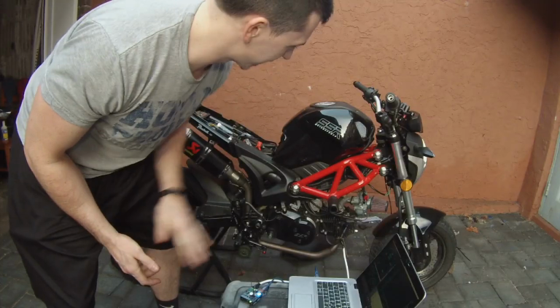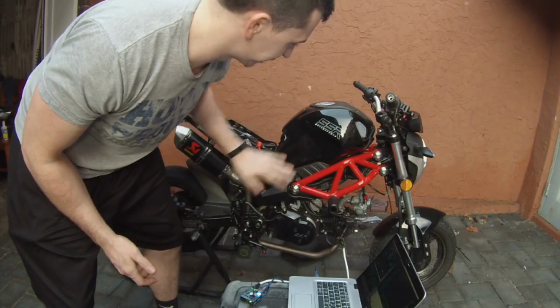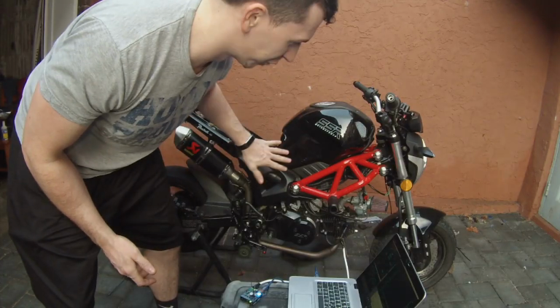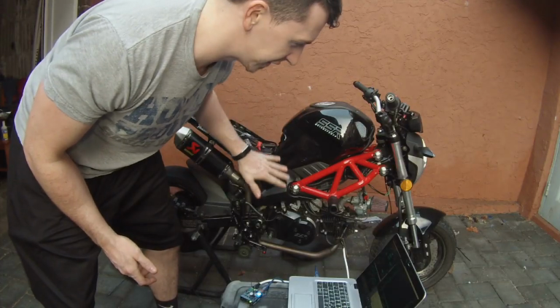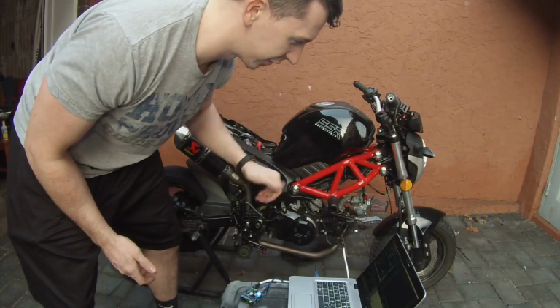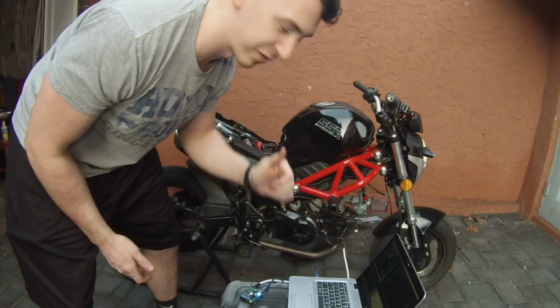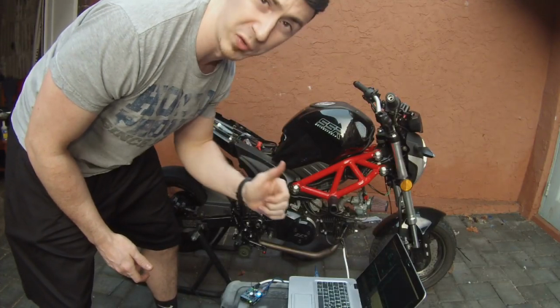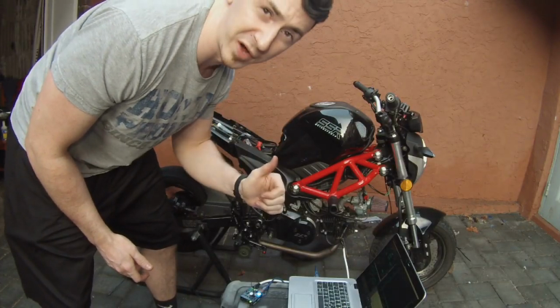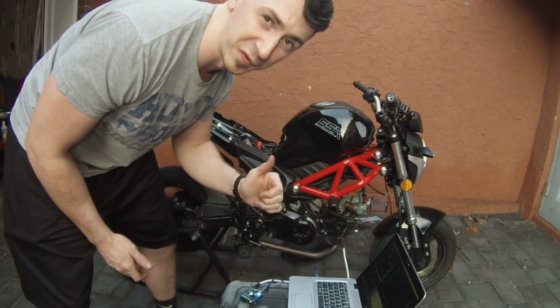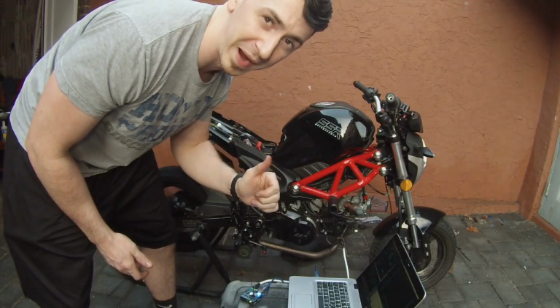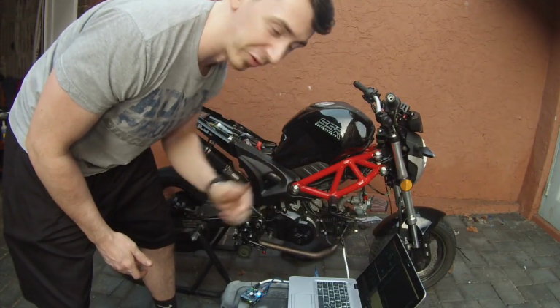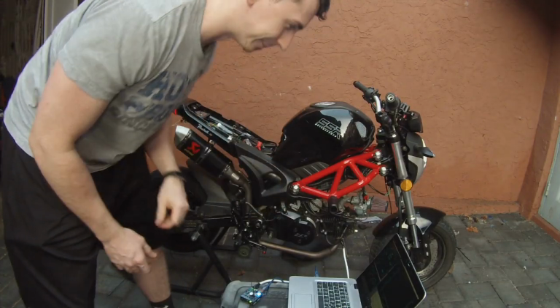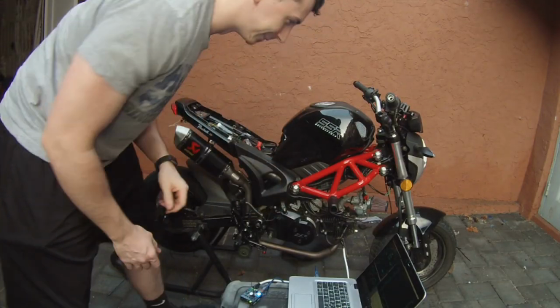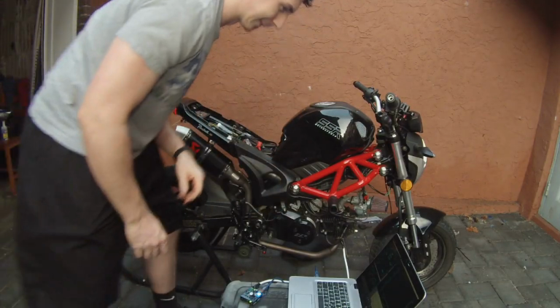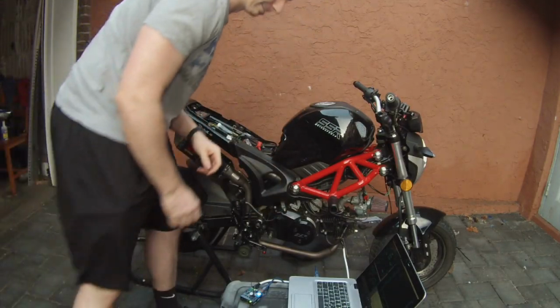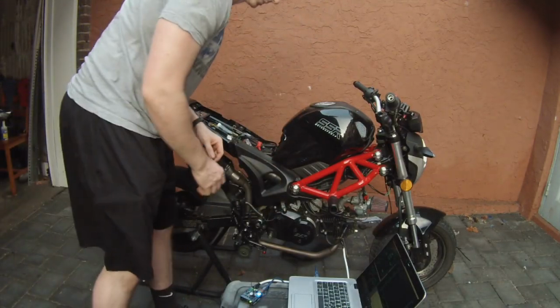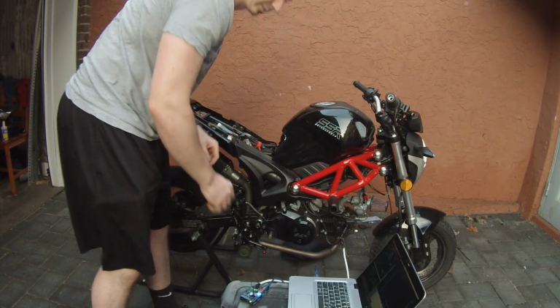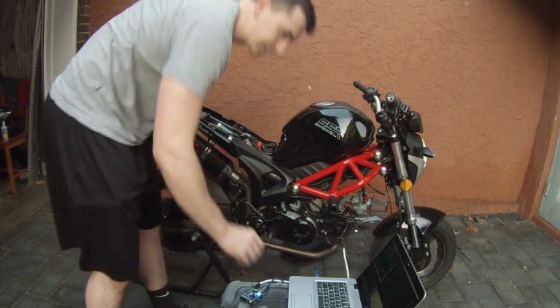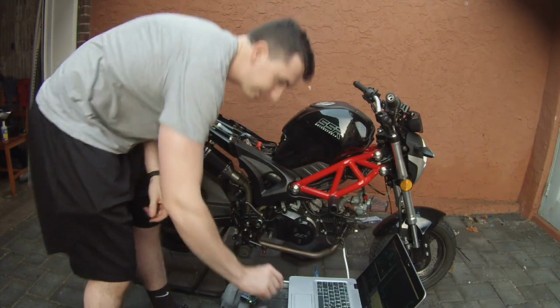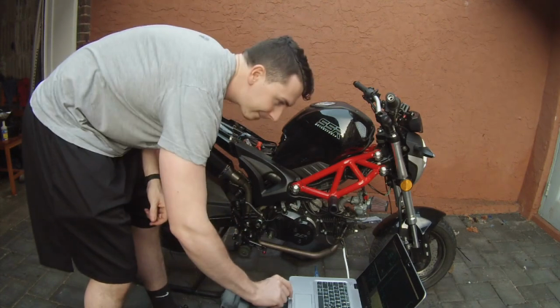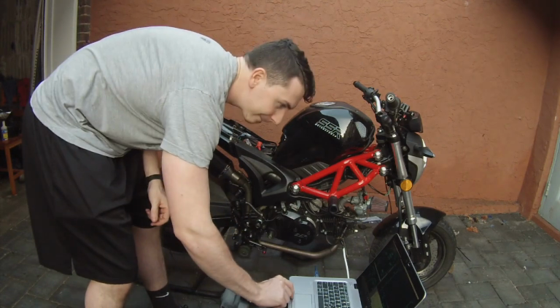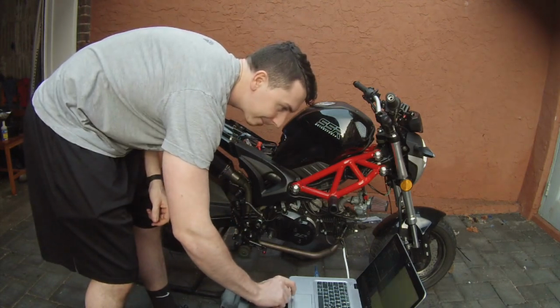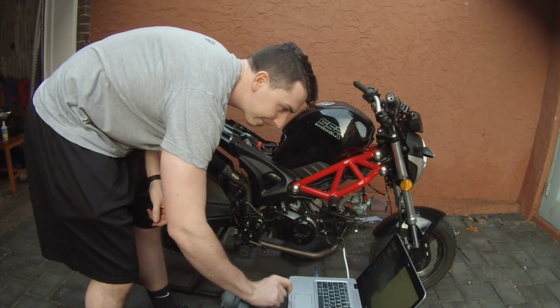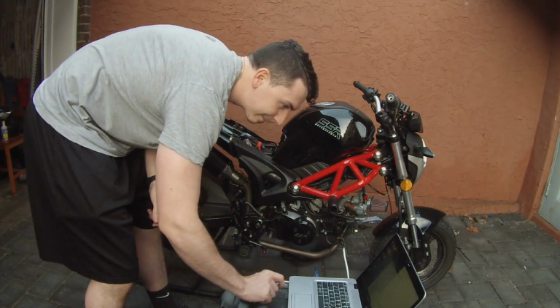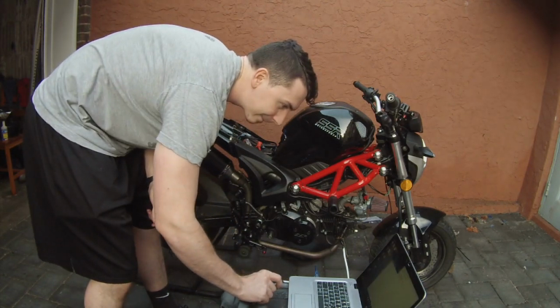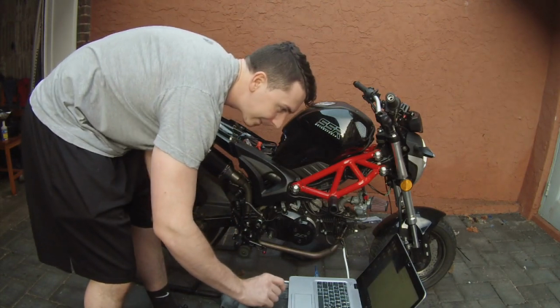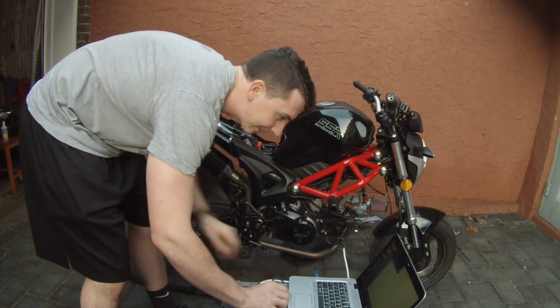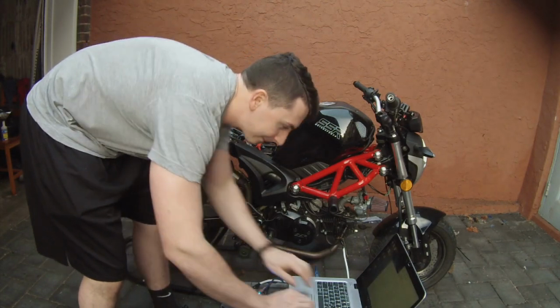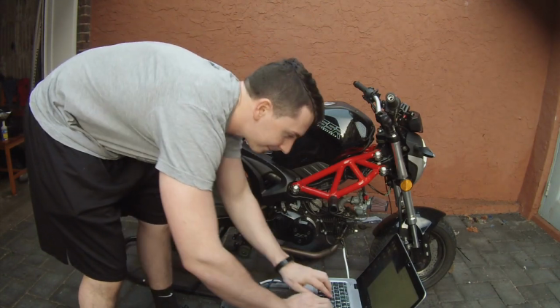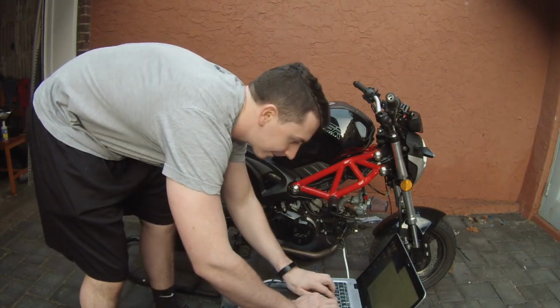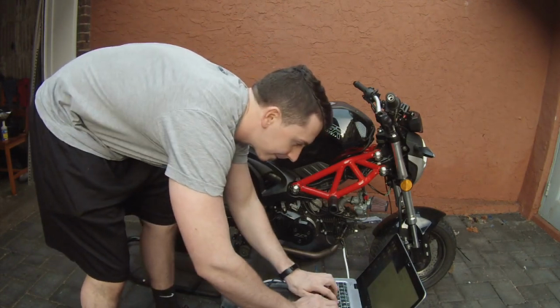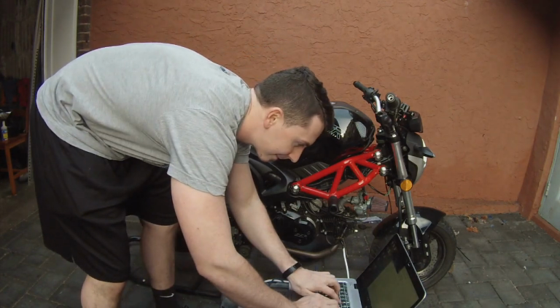We have it in fourth gear and we're getting ready to do our very first power run.